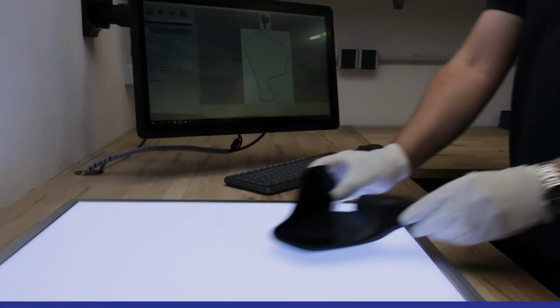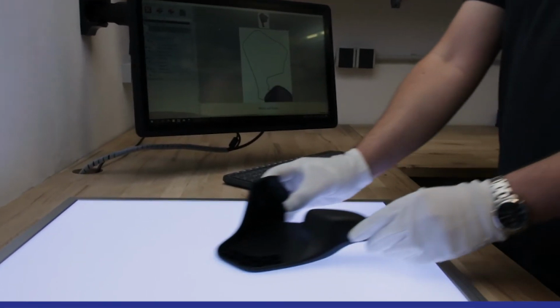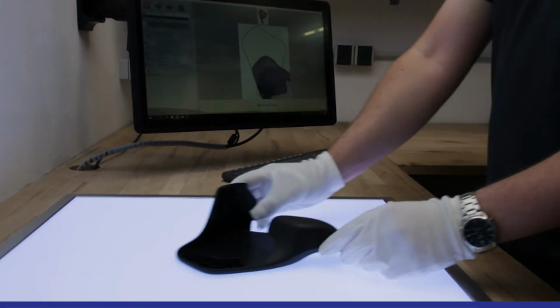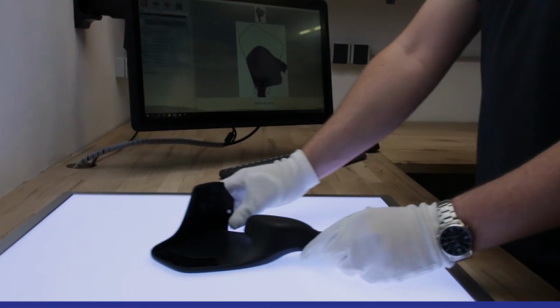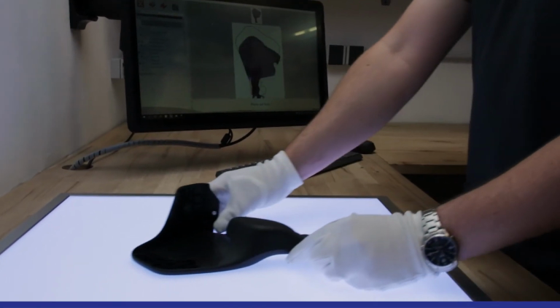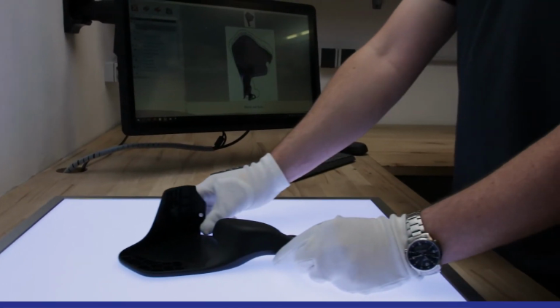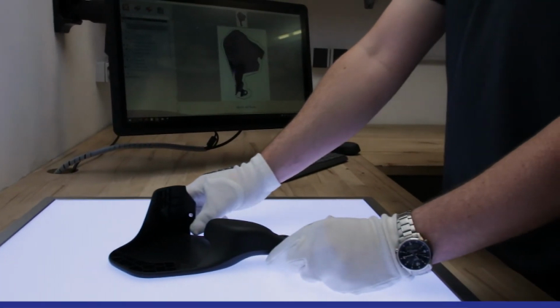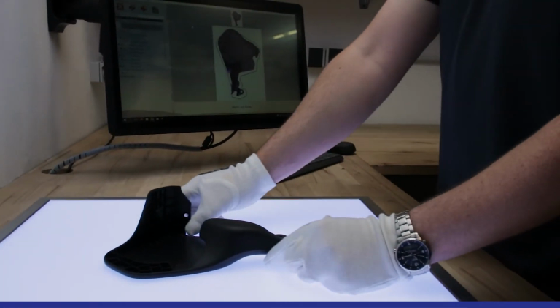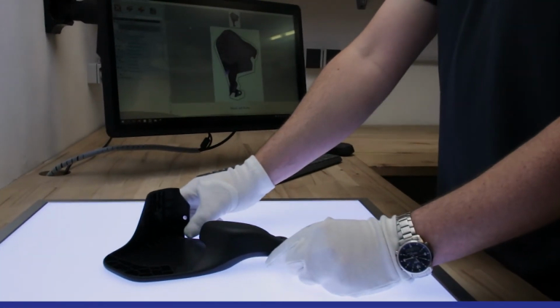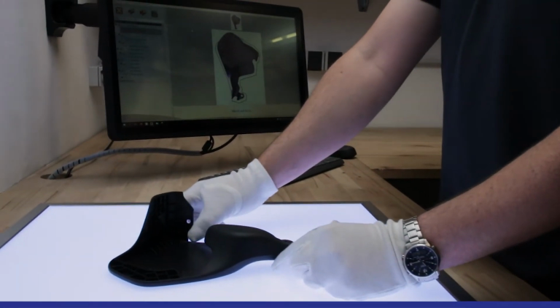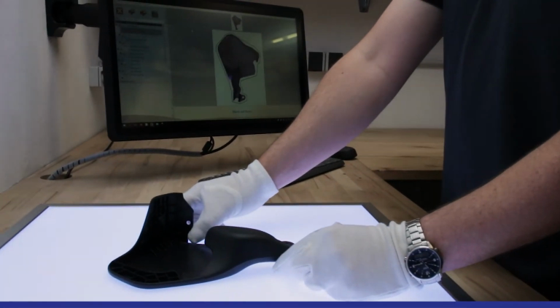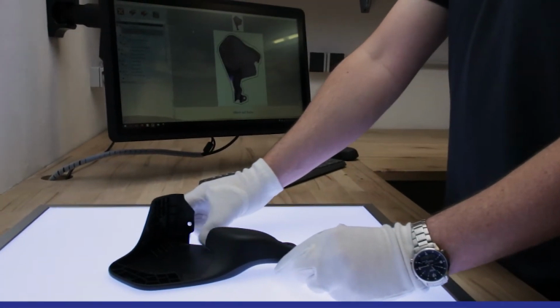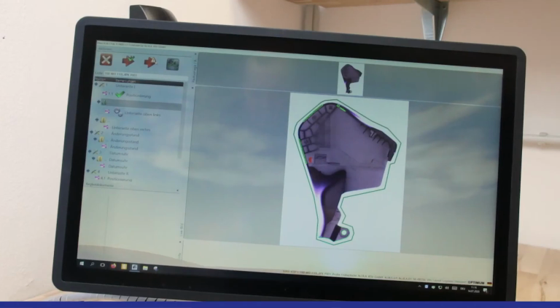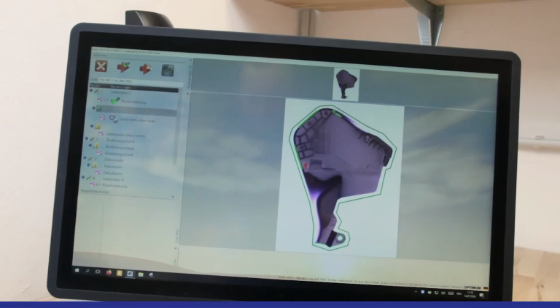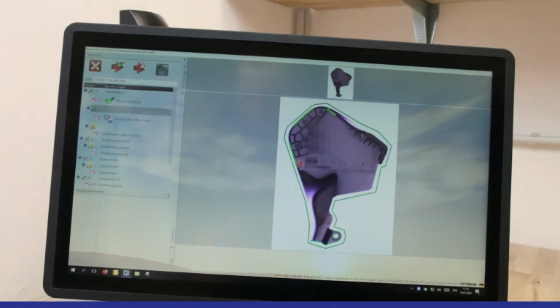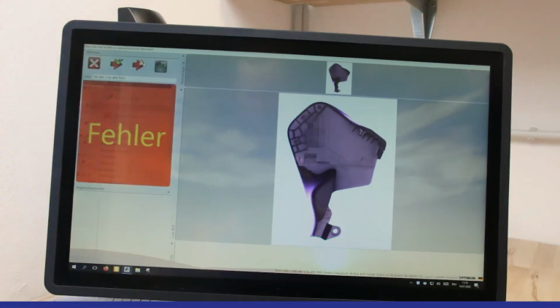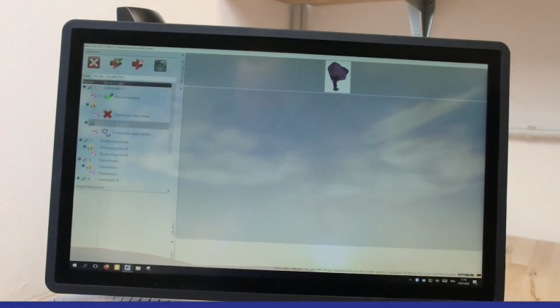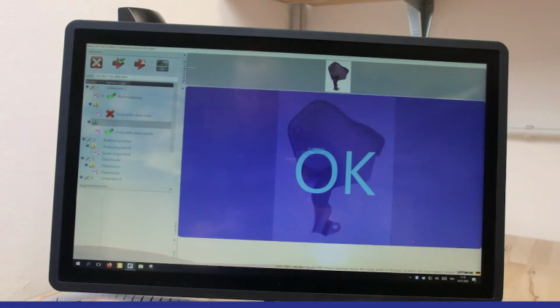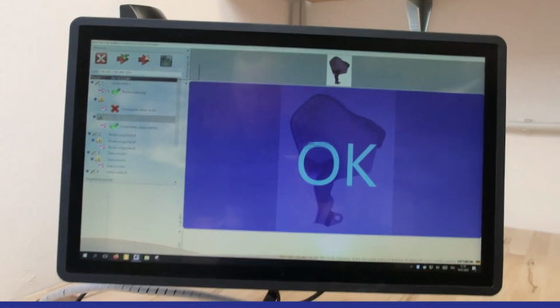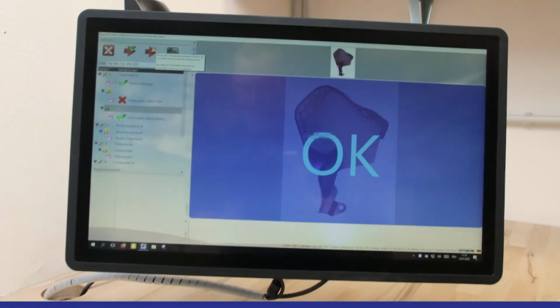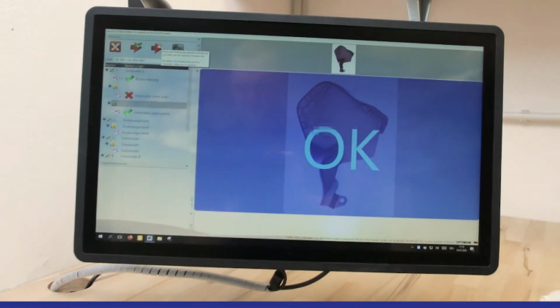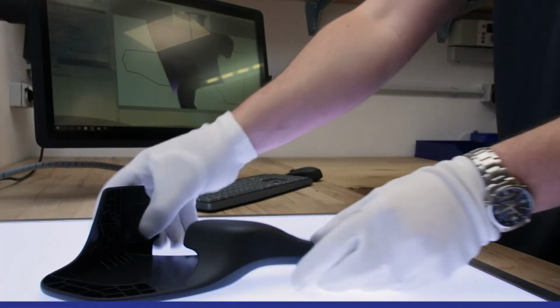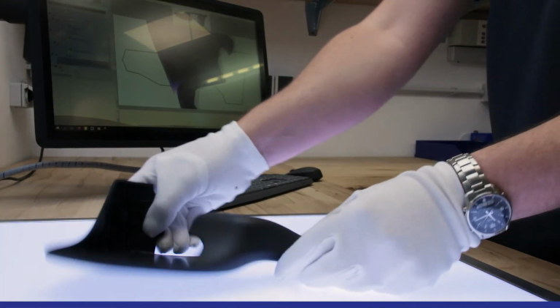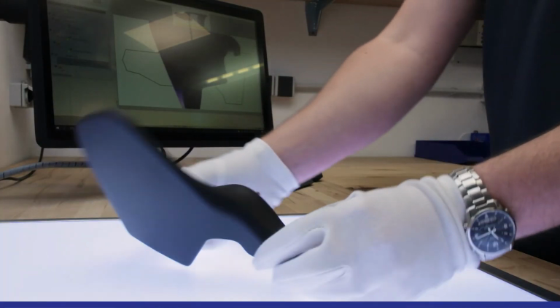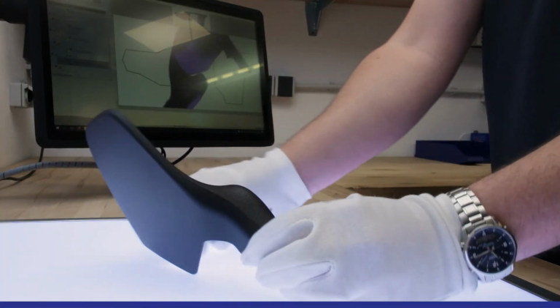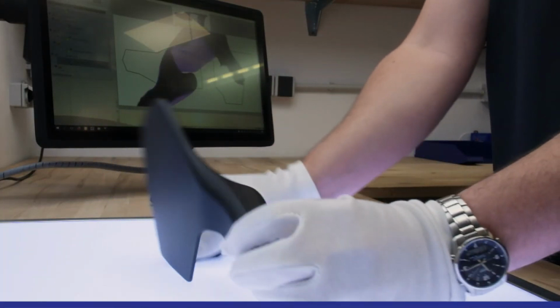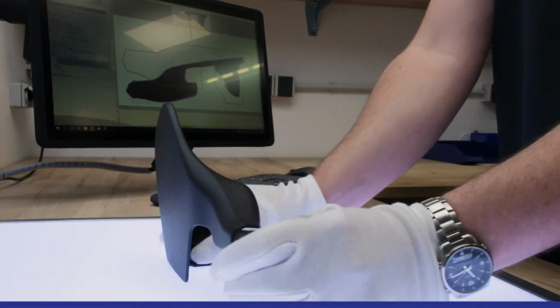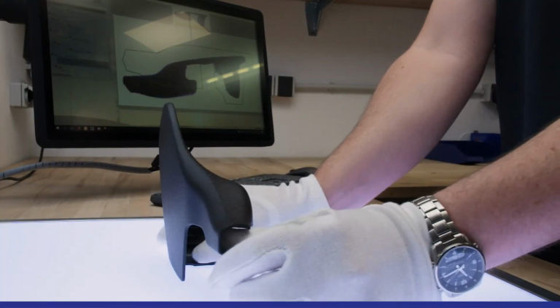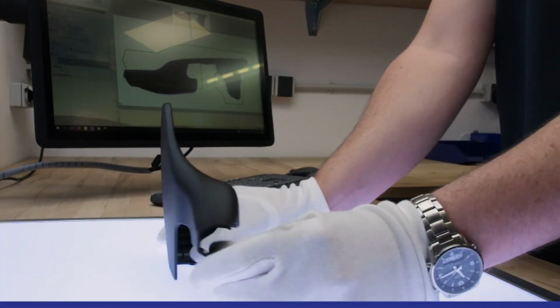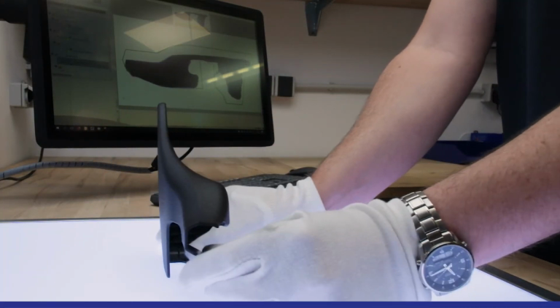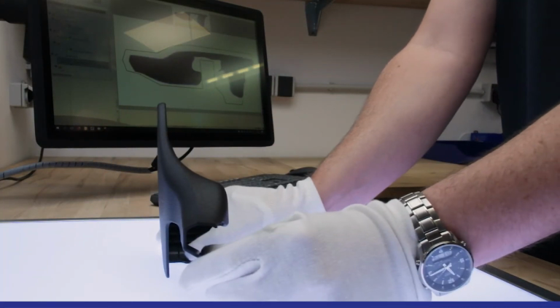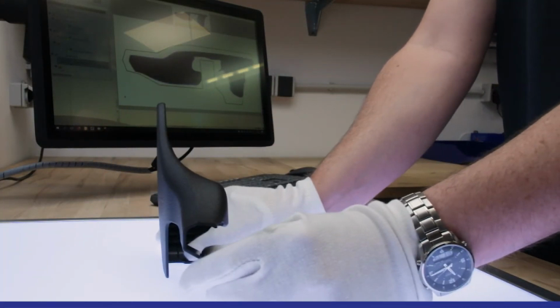If the system identifies defects during the inspection of the characteristics, they are transferred to the system and locked.